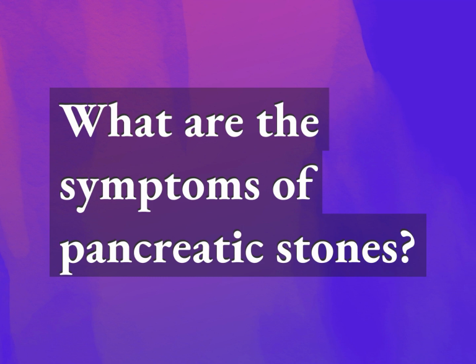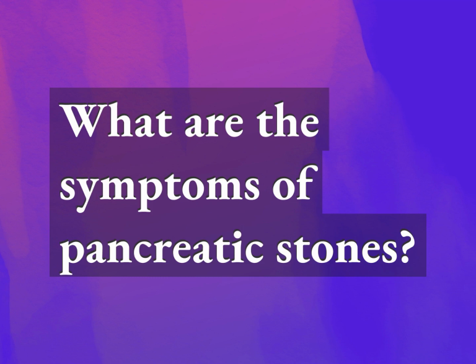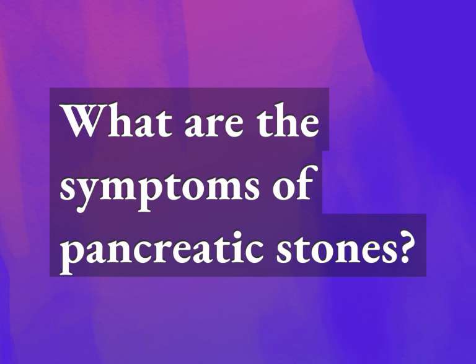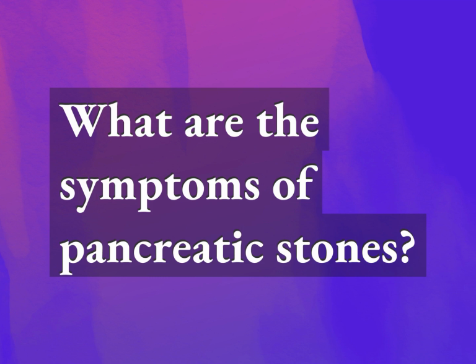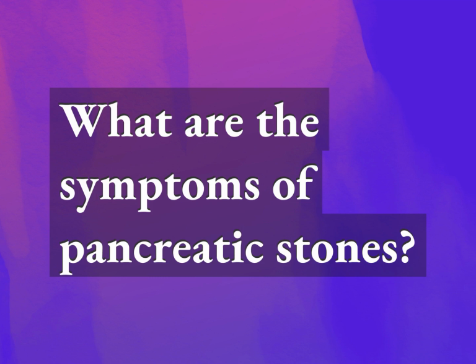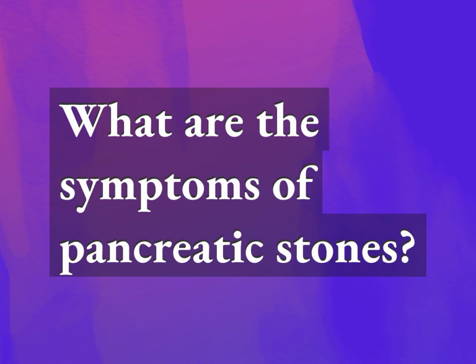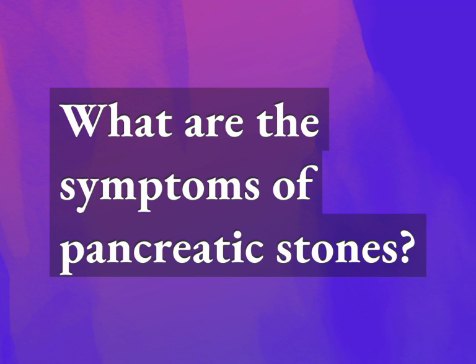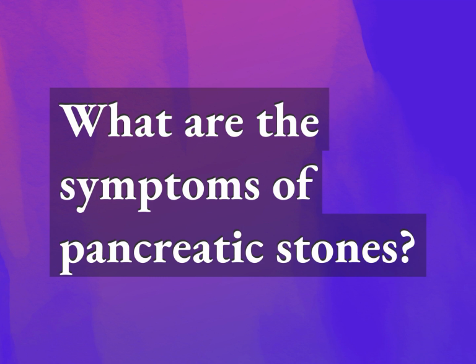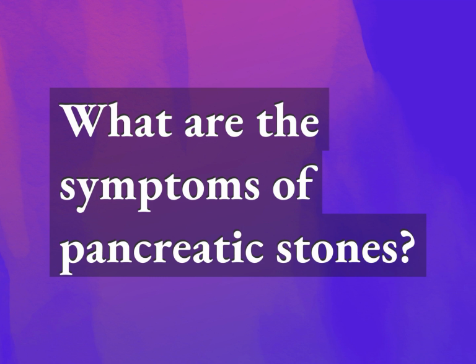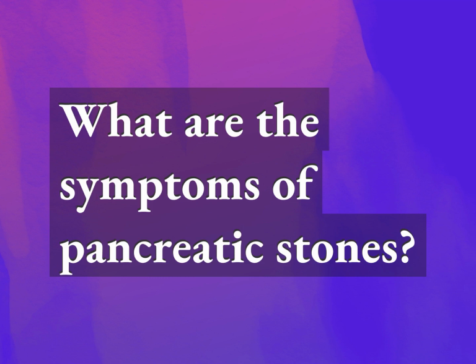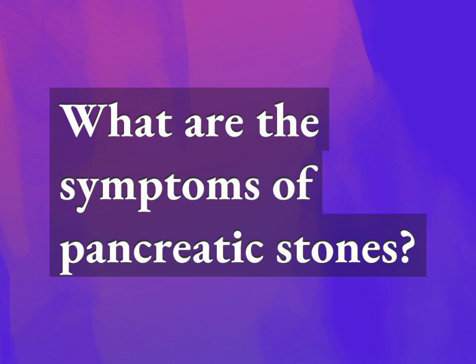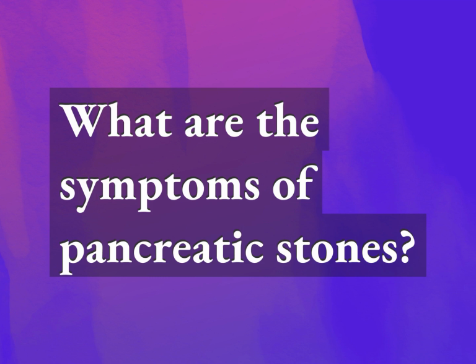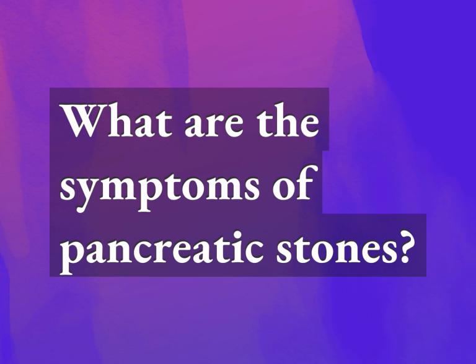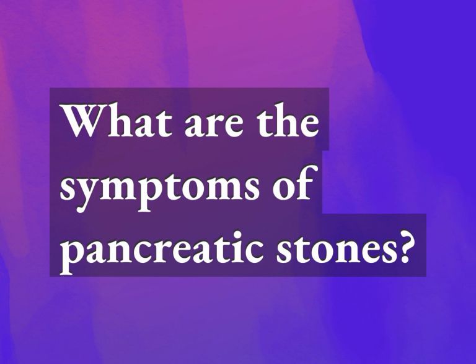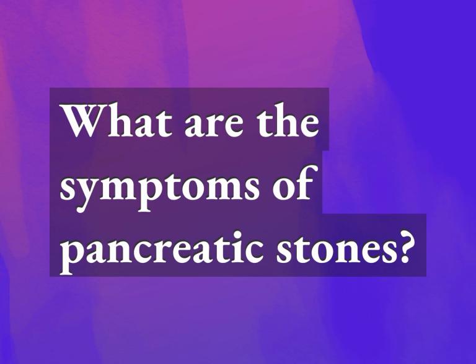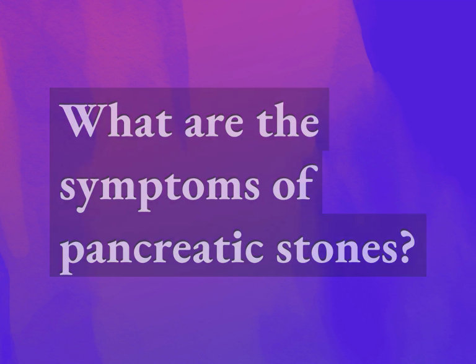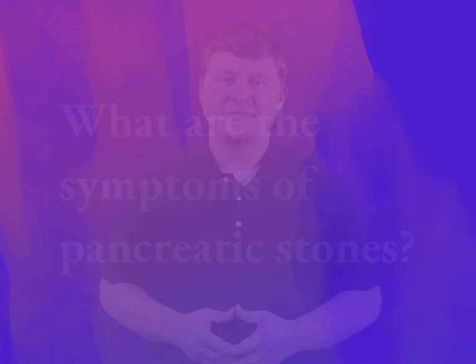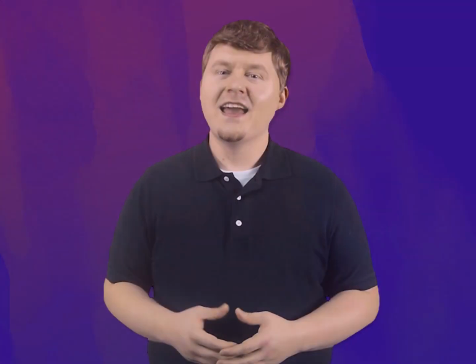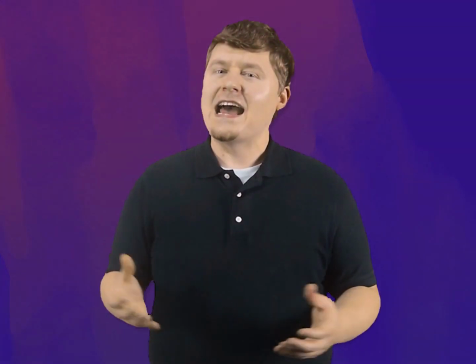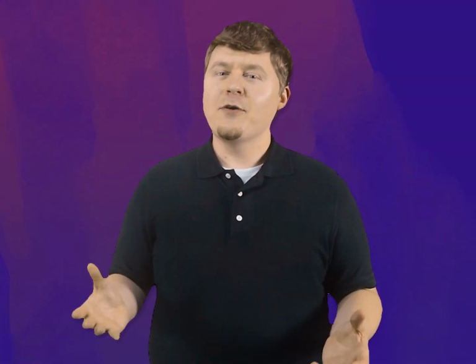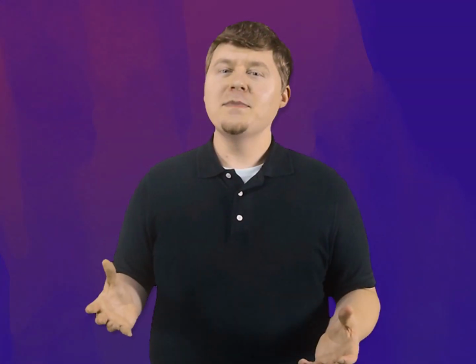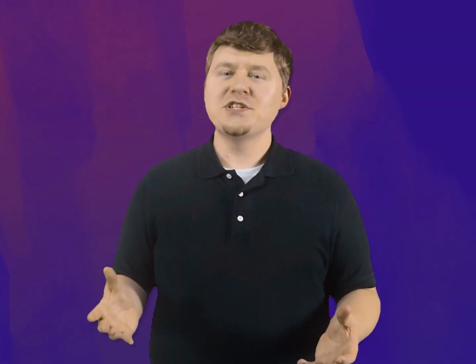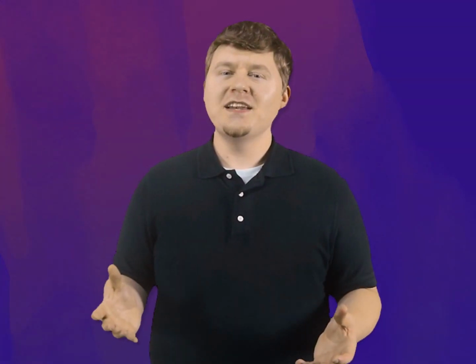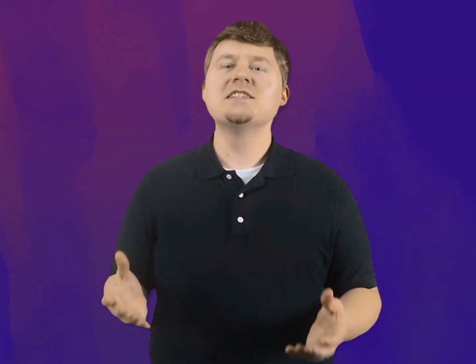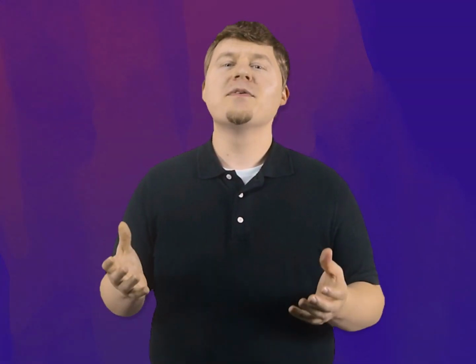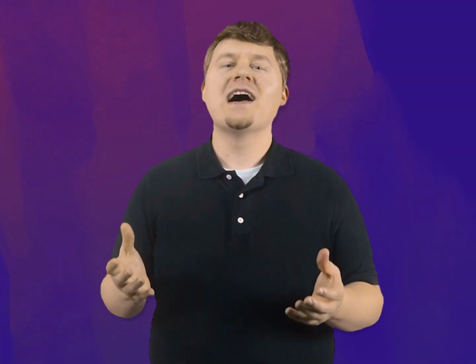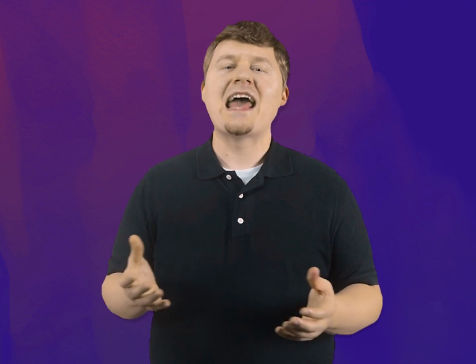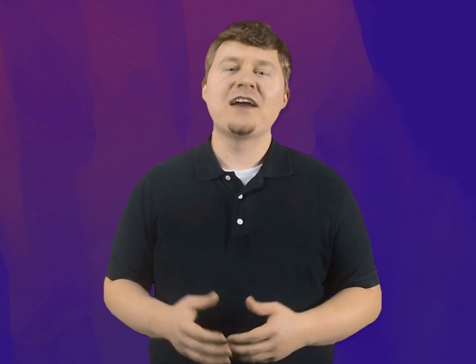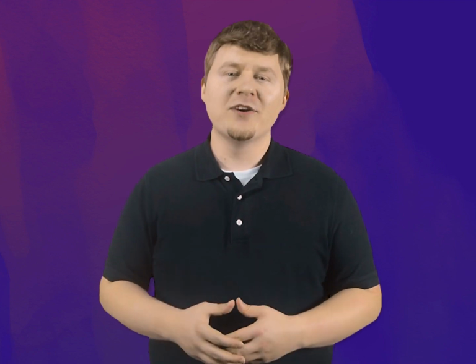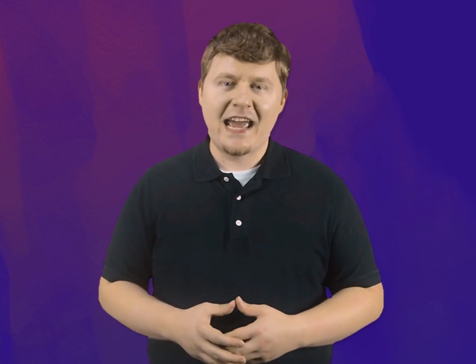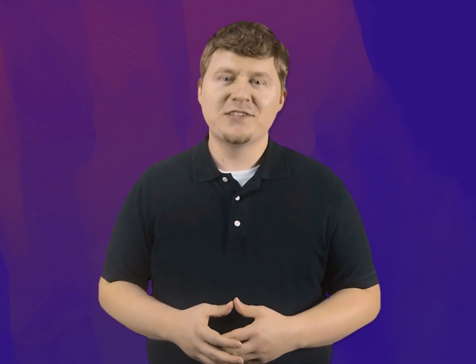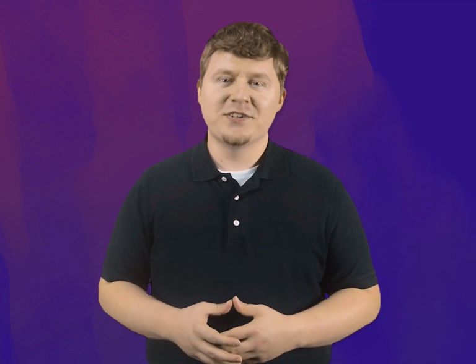What are the symptoms of pancreatic stones? Our mission is to provide accurate answers.